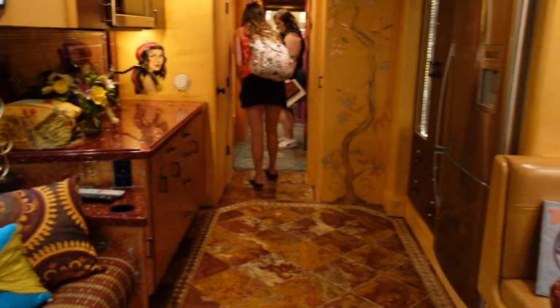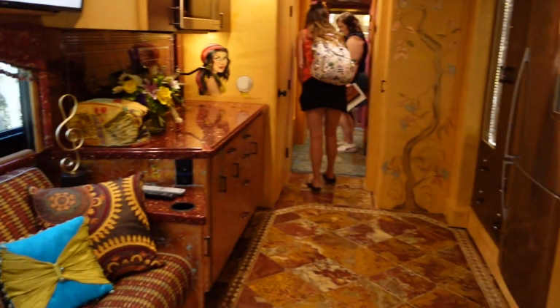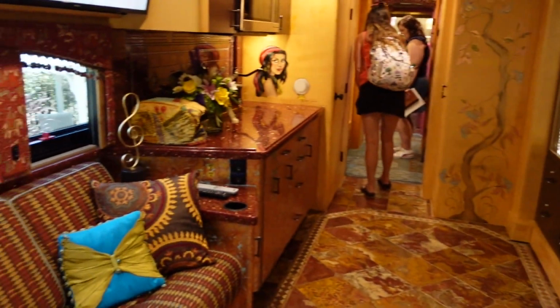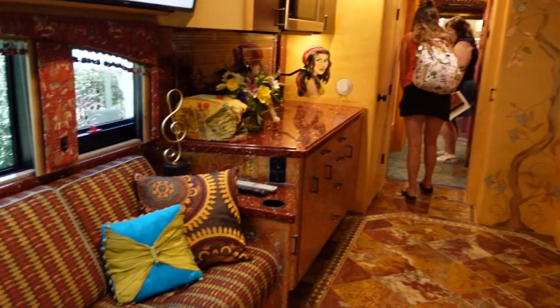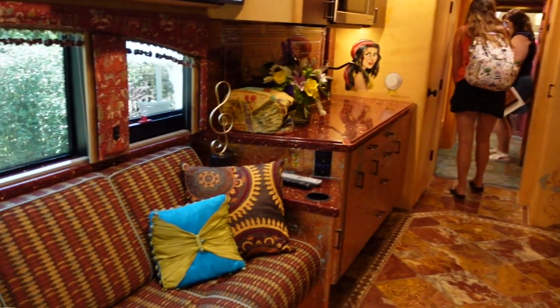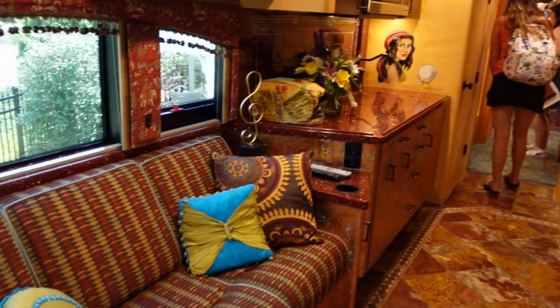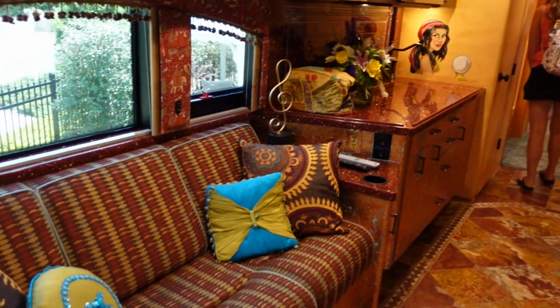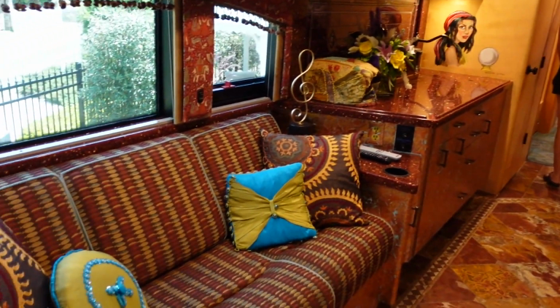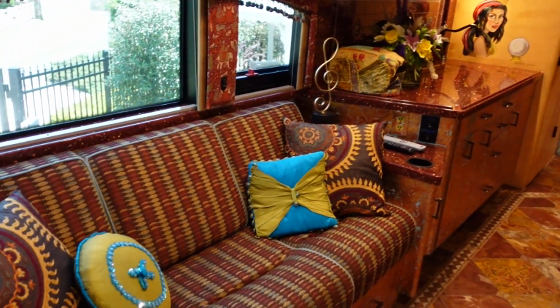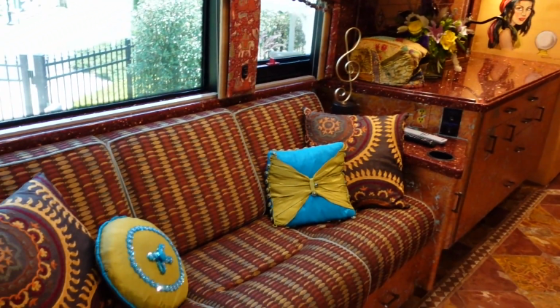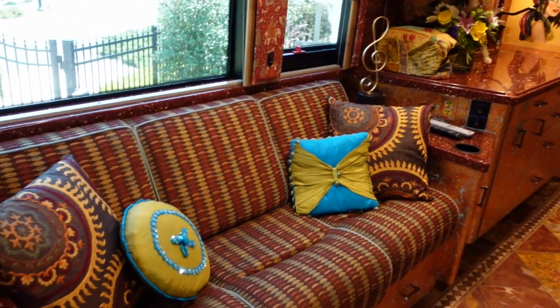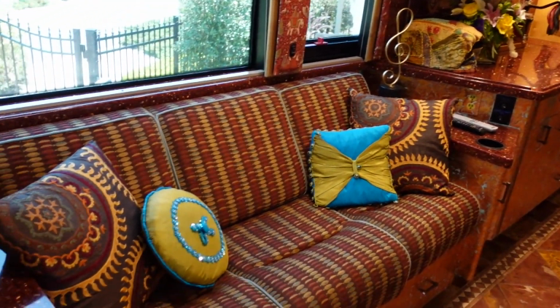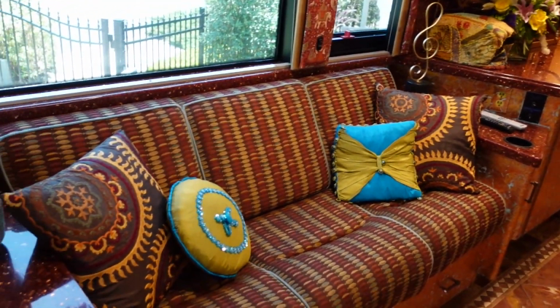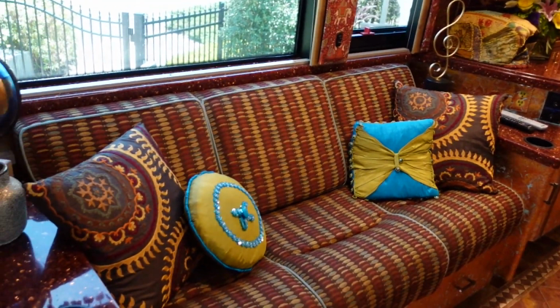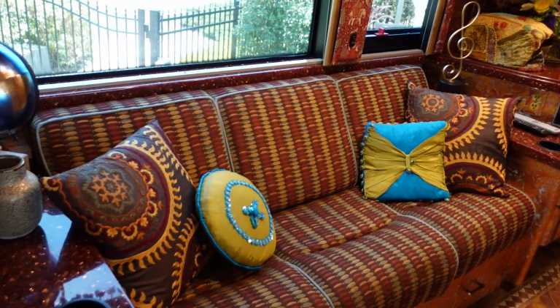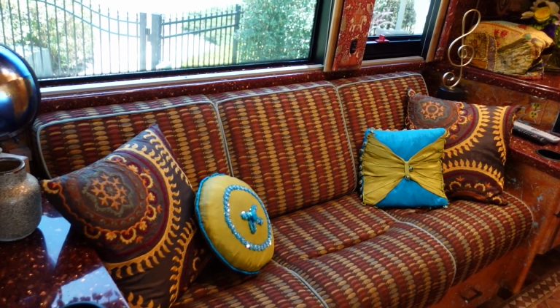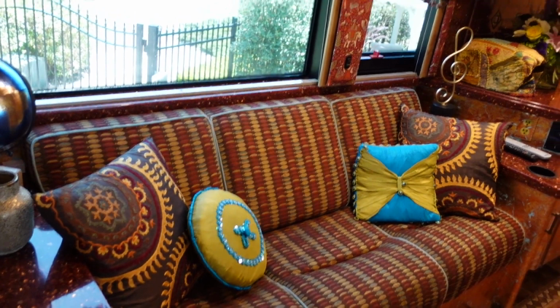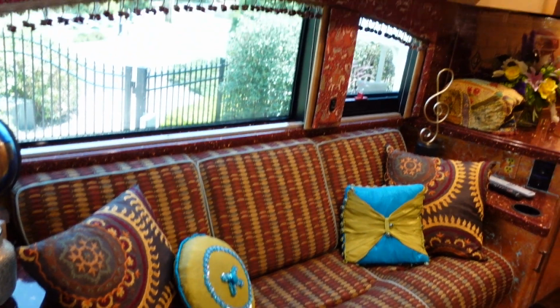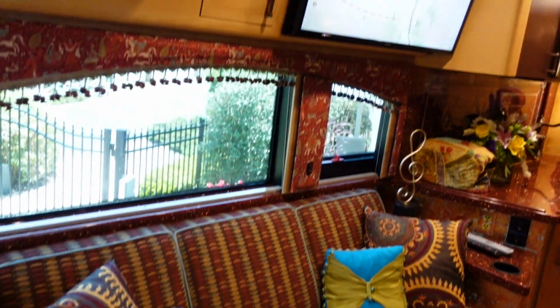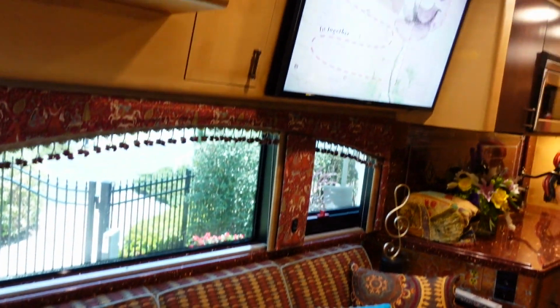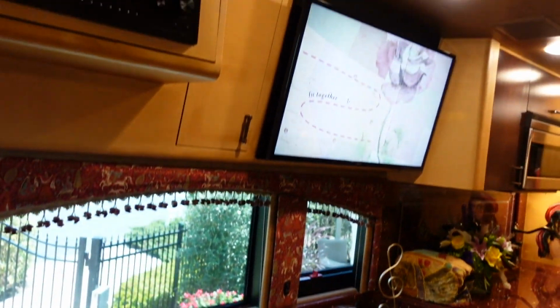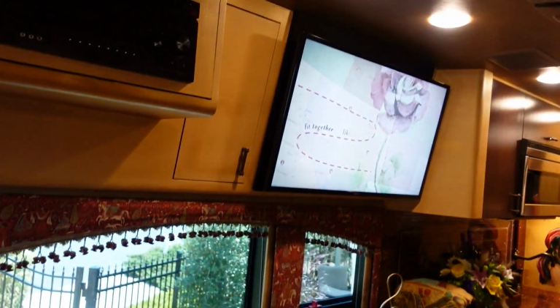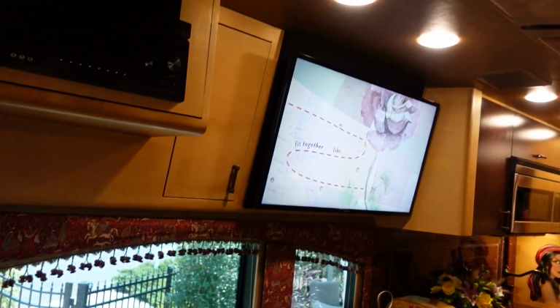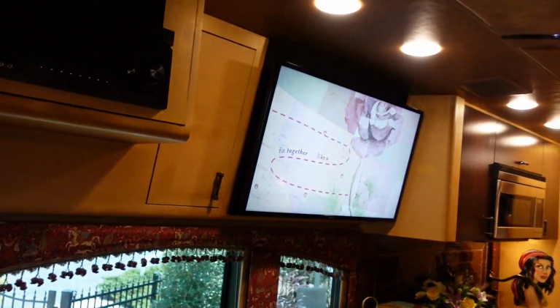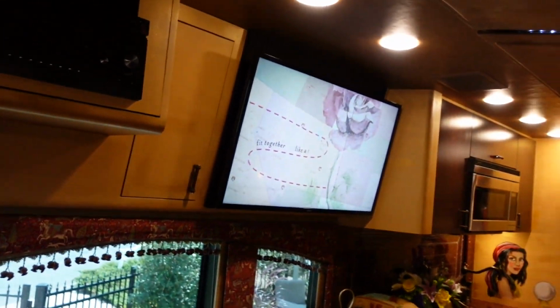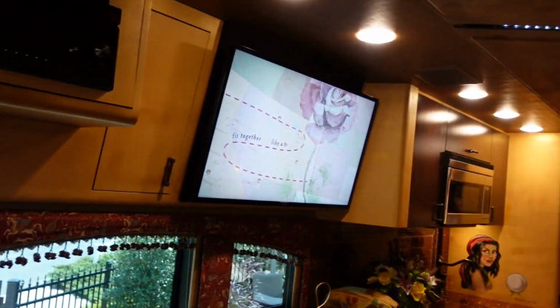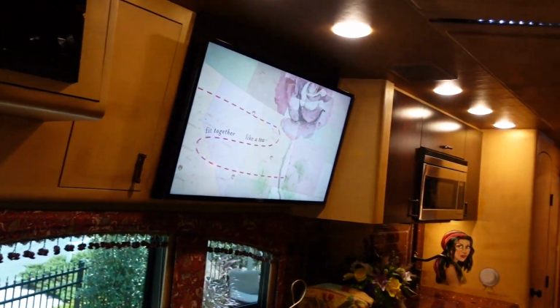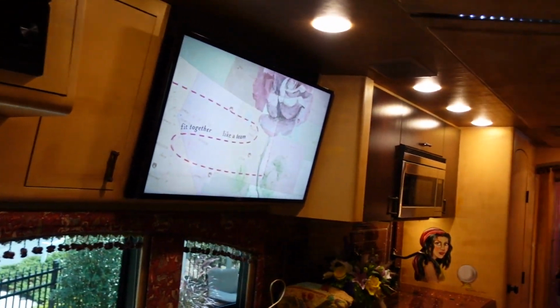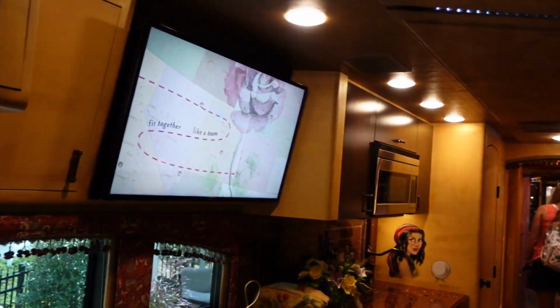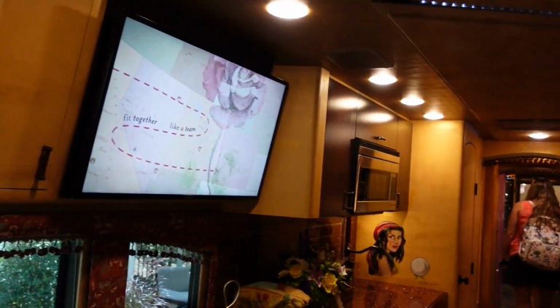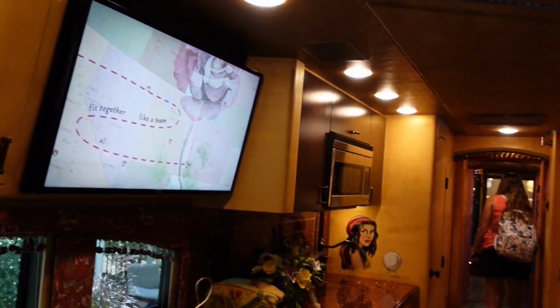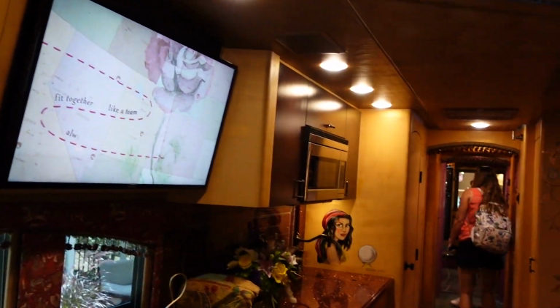We are now on Dollywood's Tour Bus, Suite 1986.